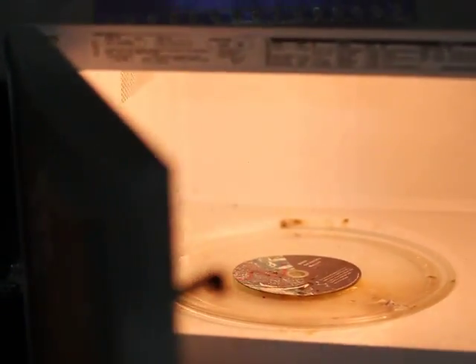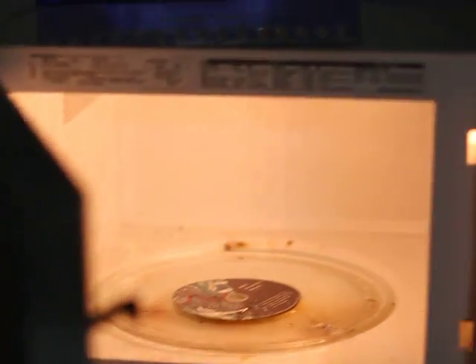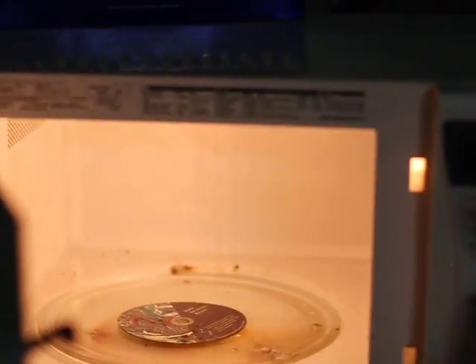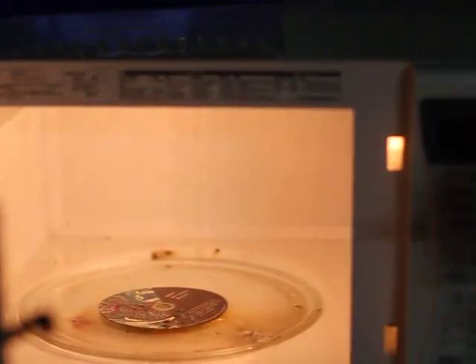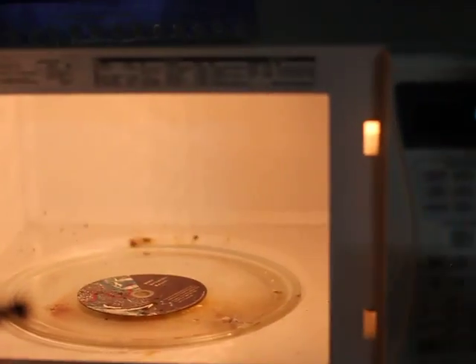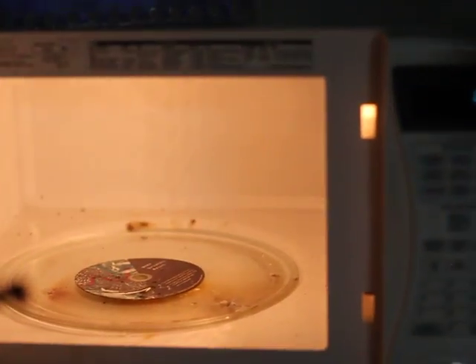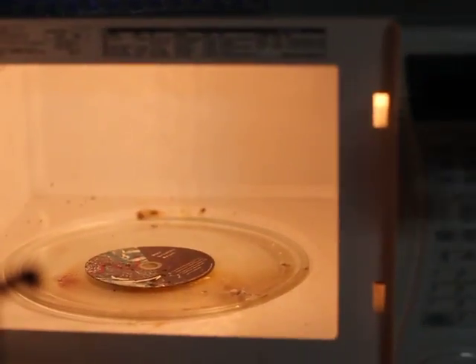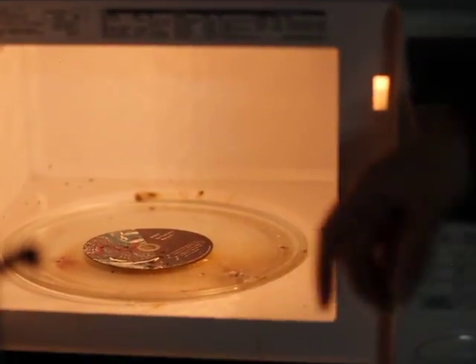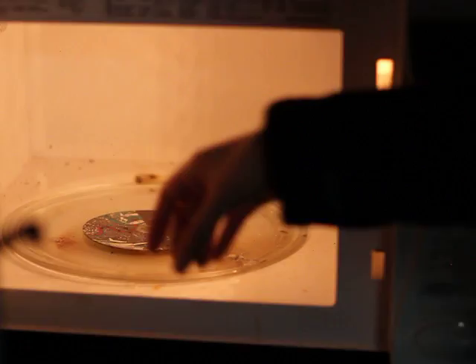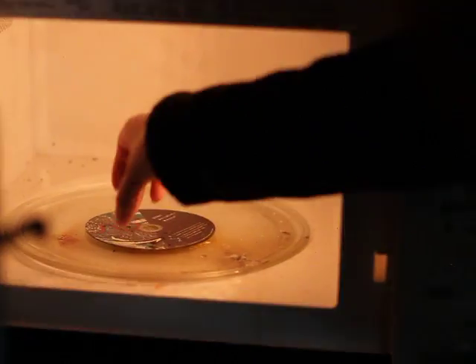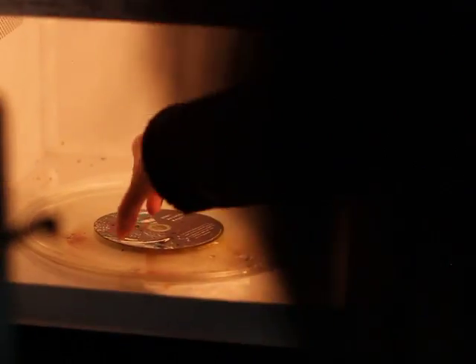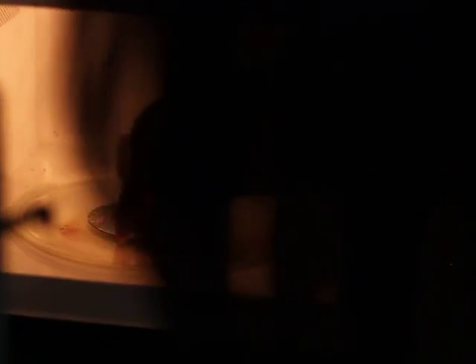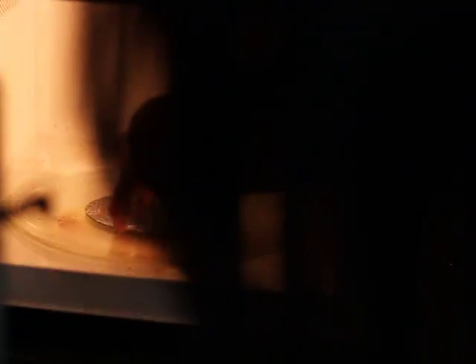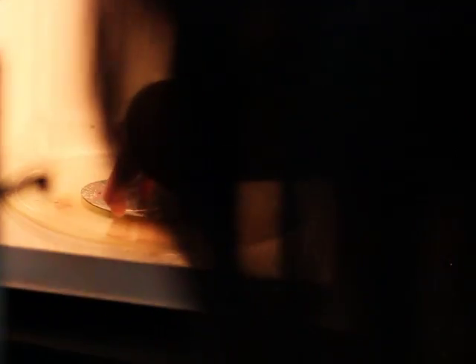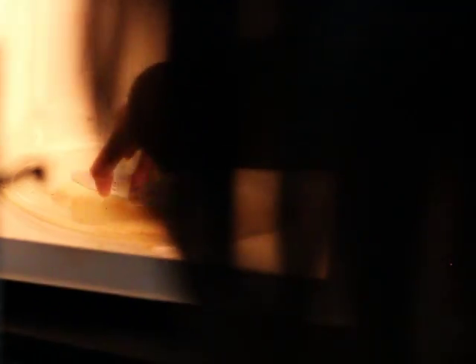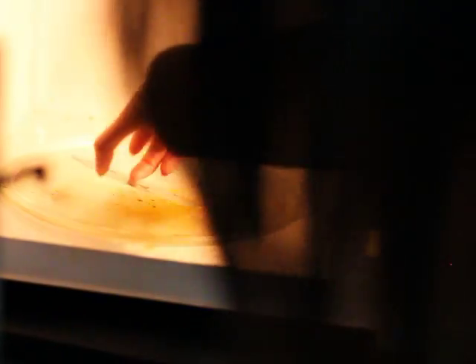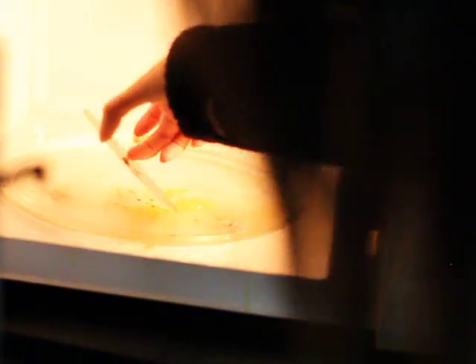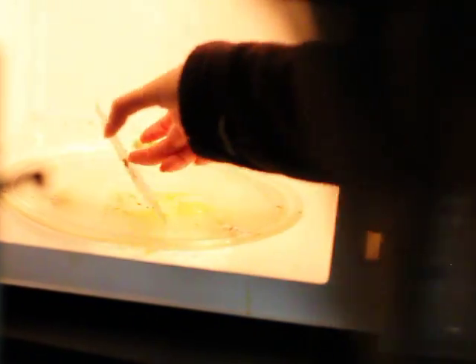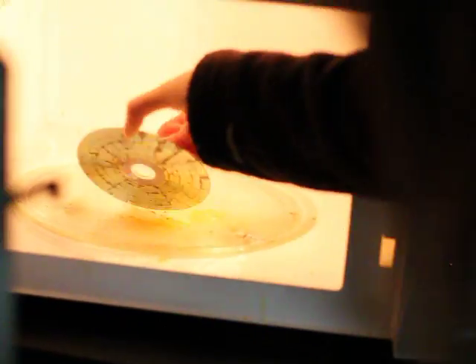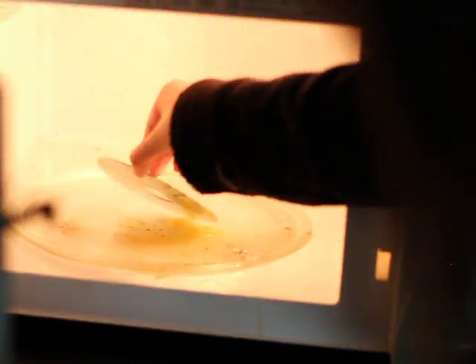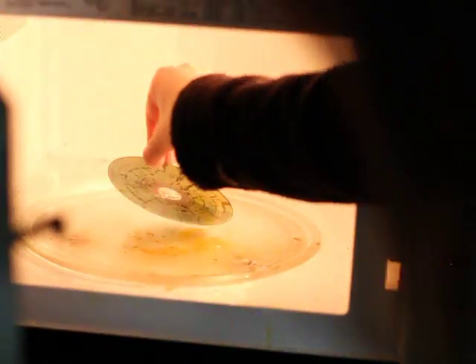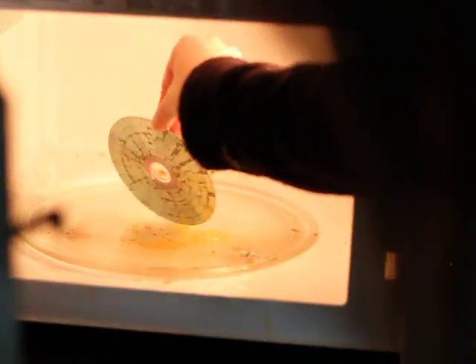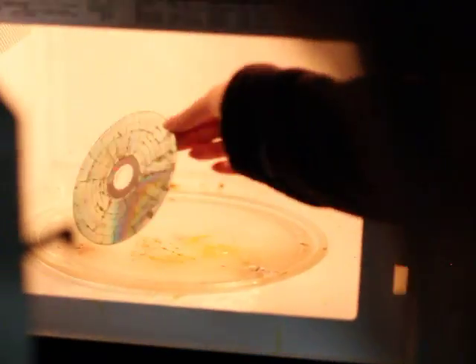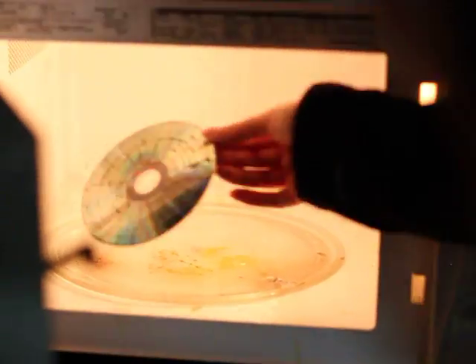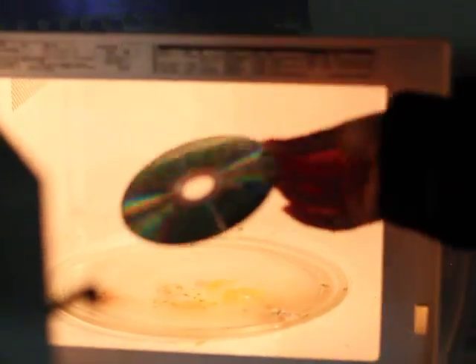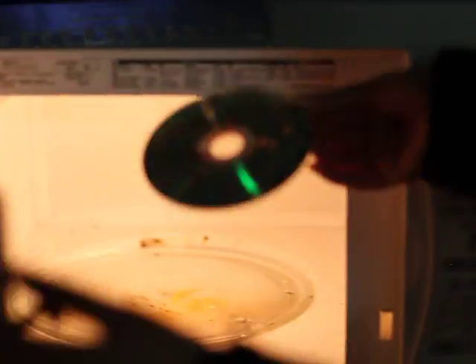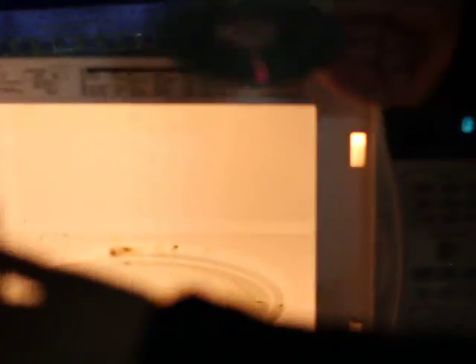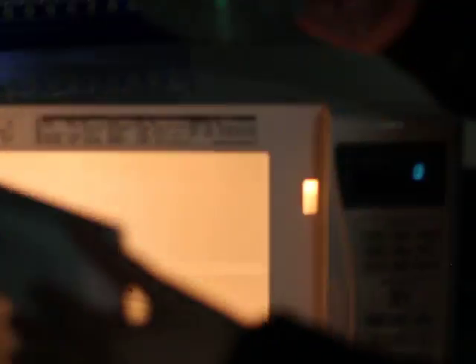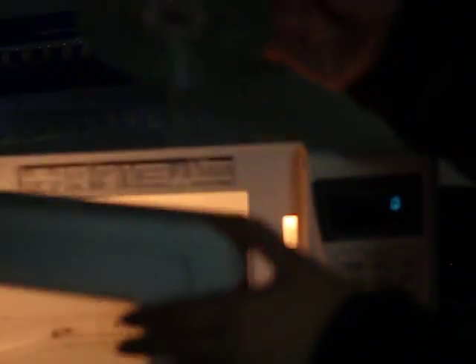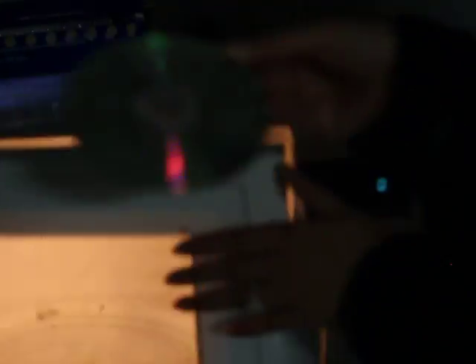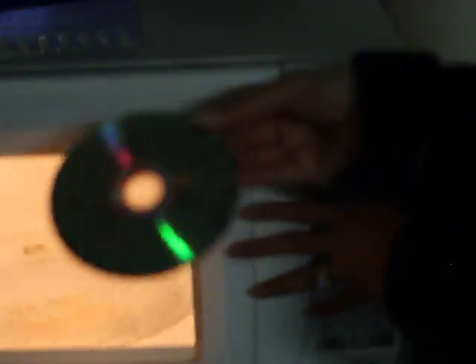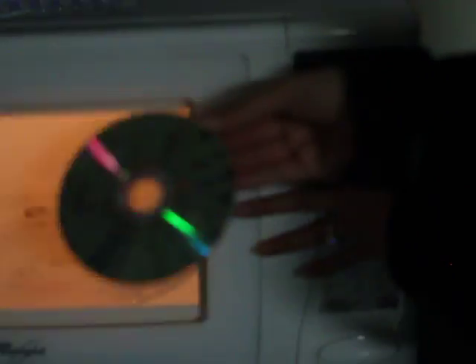As you remove the CD, you will notice the stinky smell and the pattern produced.